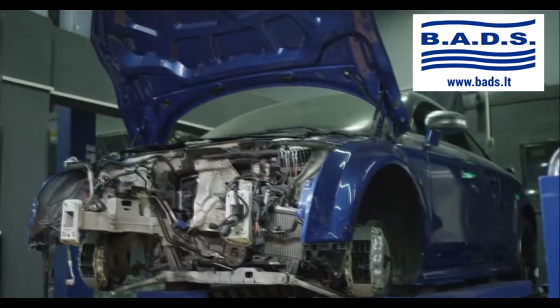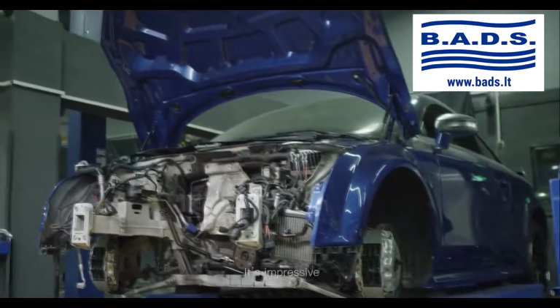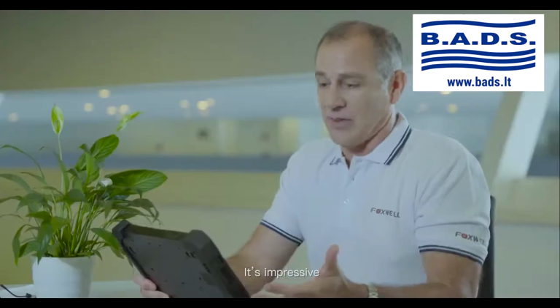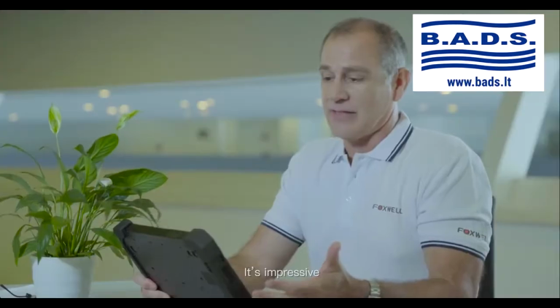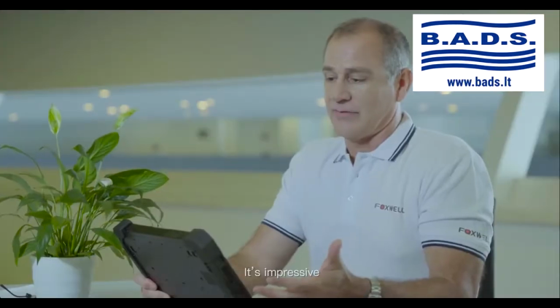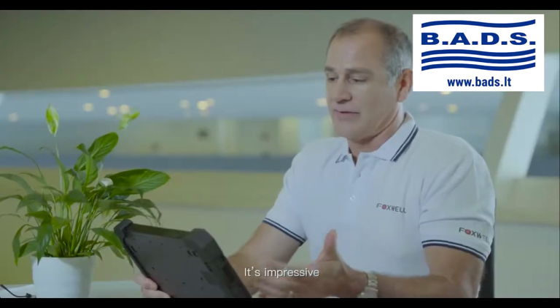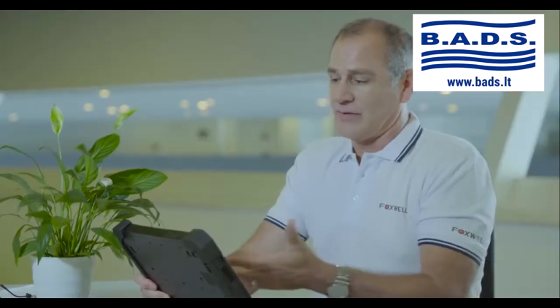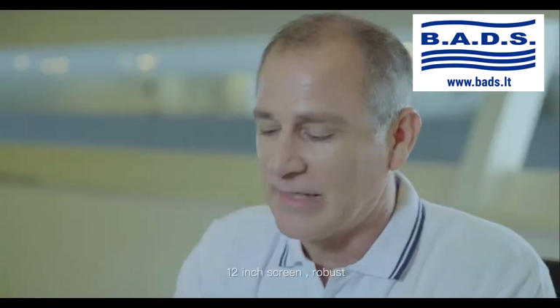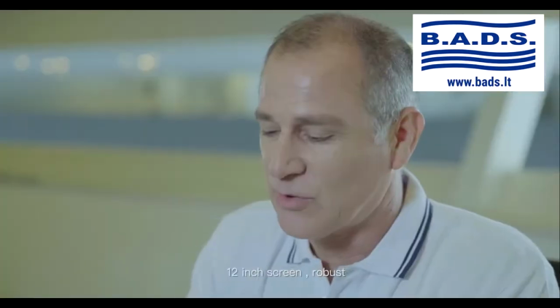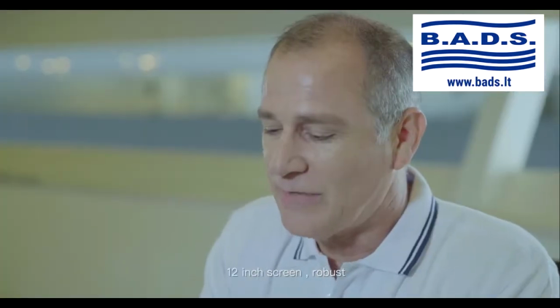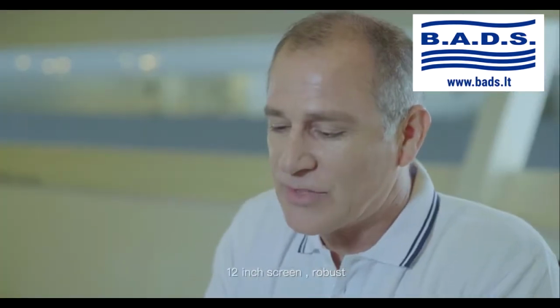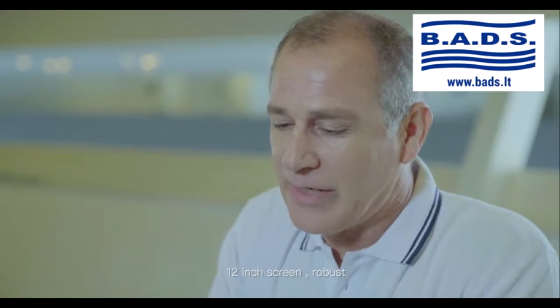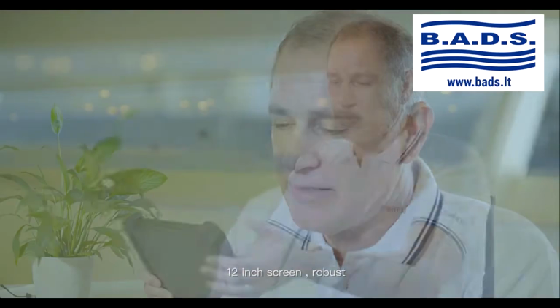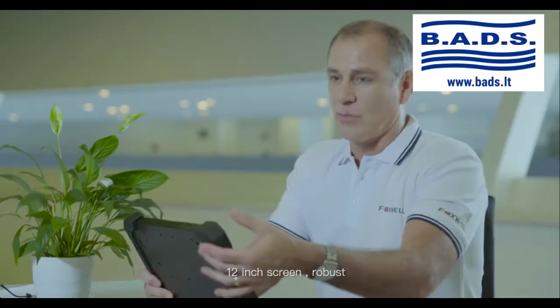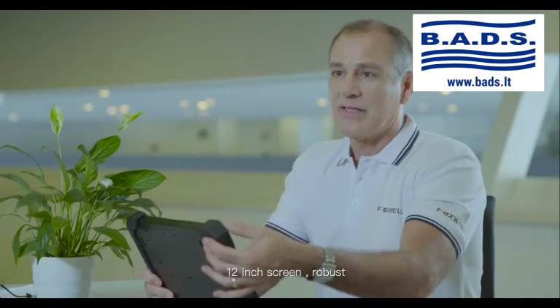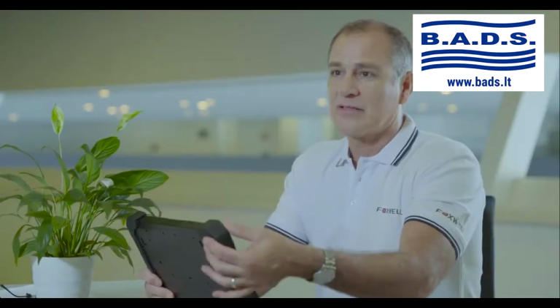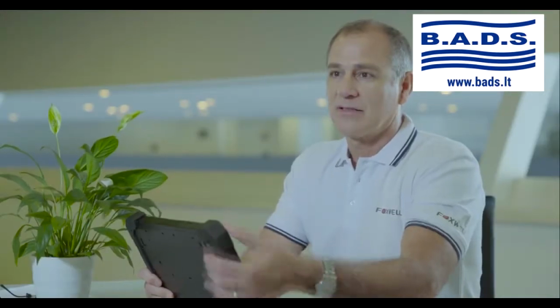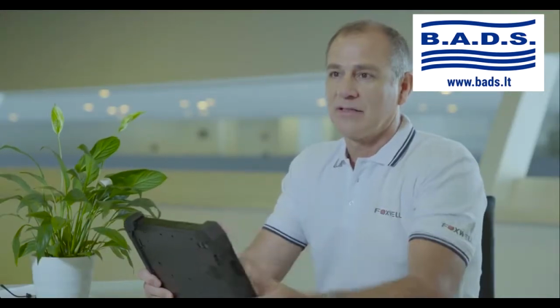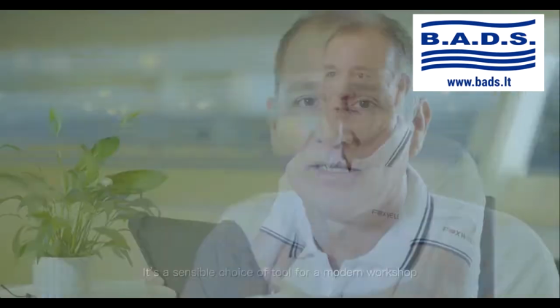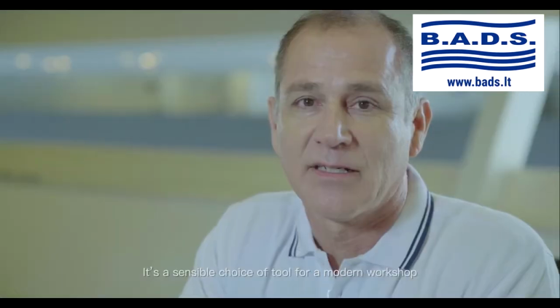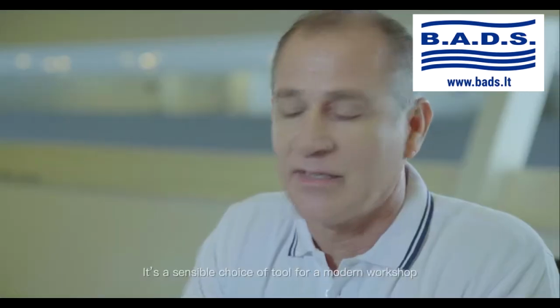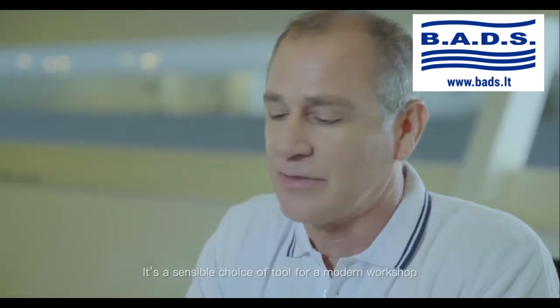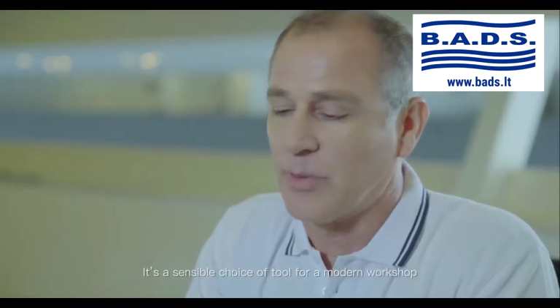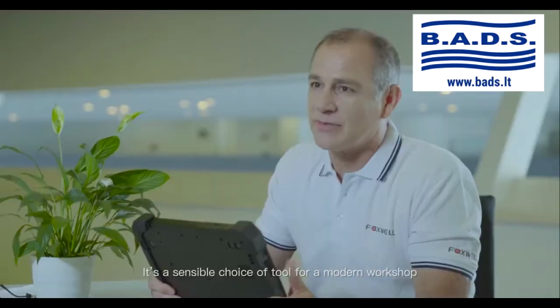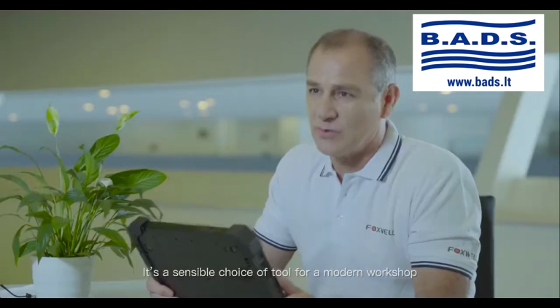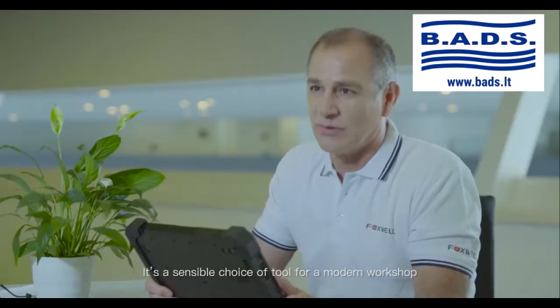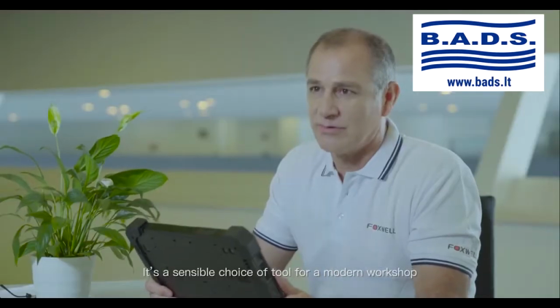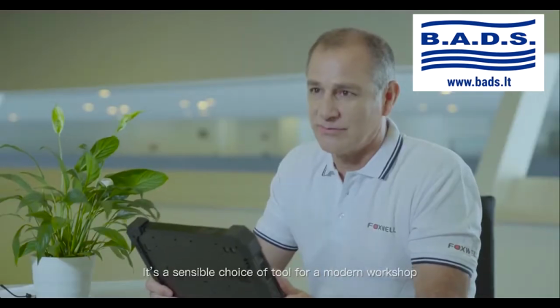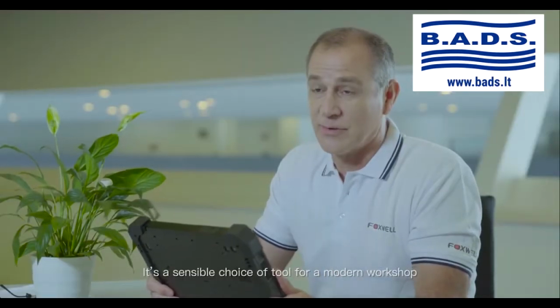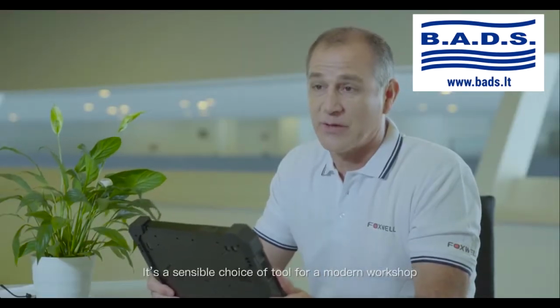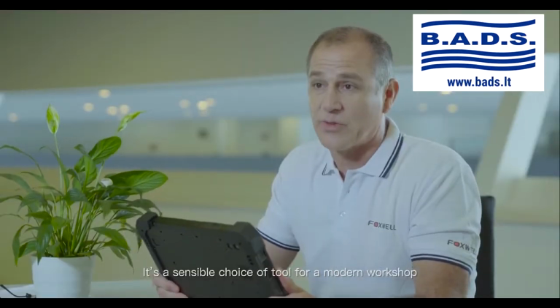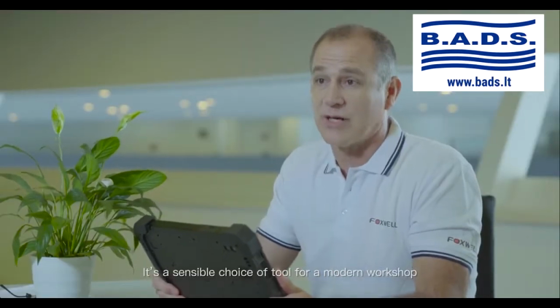It's impressive — 12-inch screen, robust. It's a sensible choice of tool for a modern workshop.